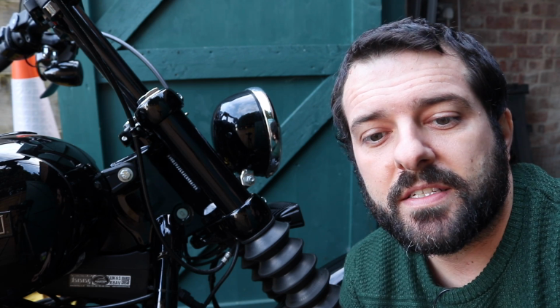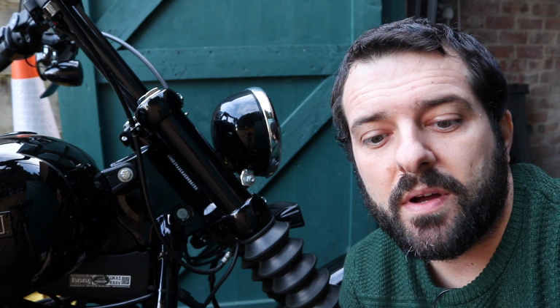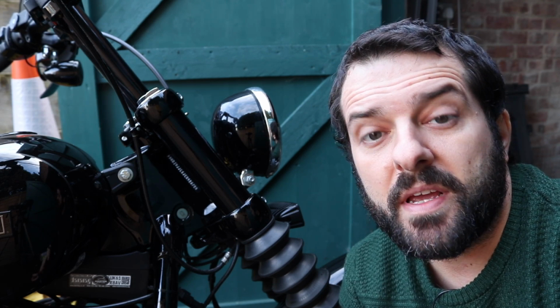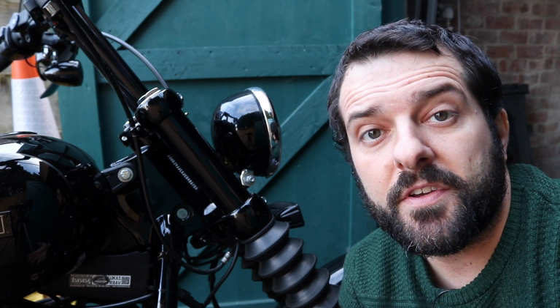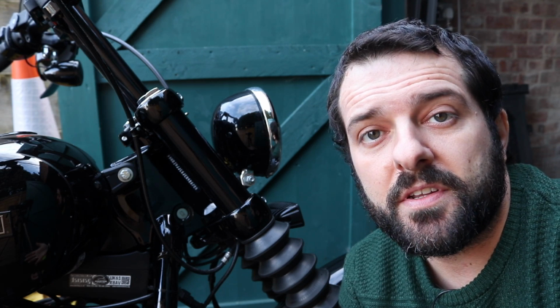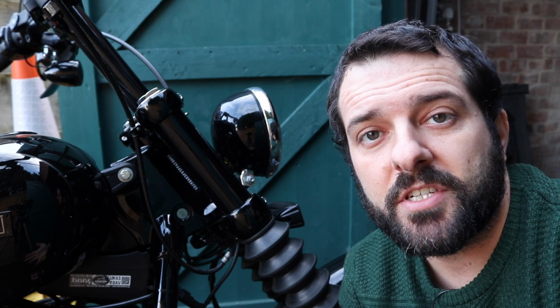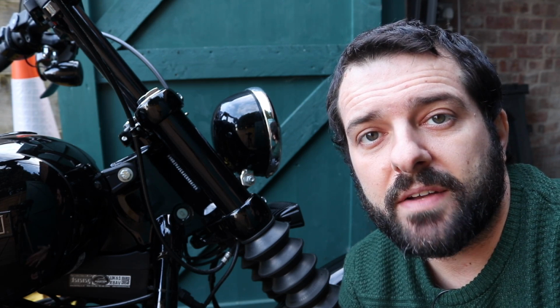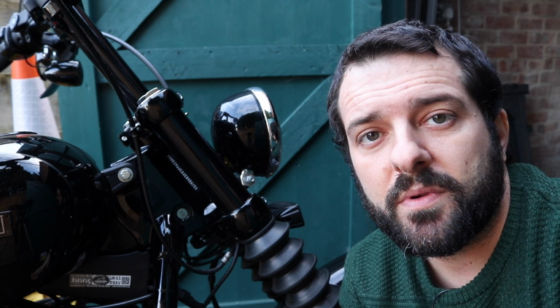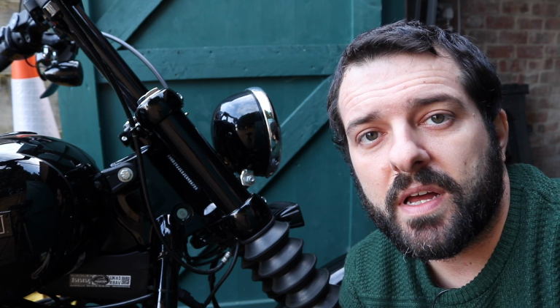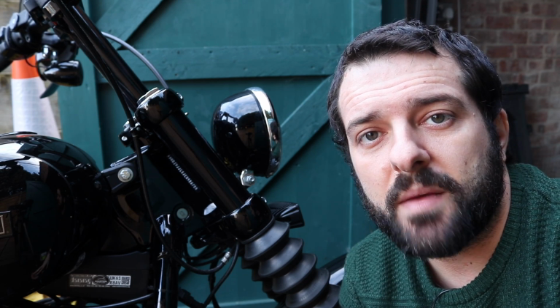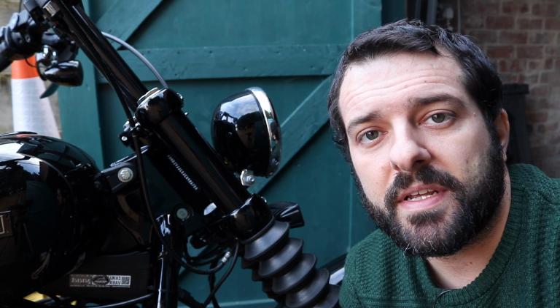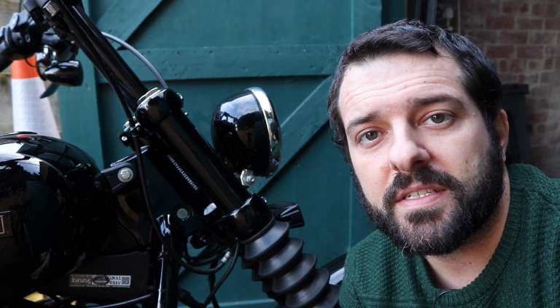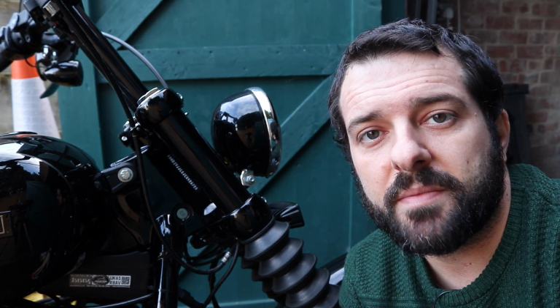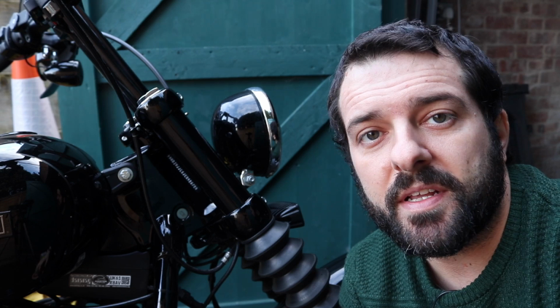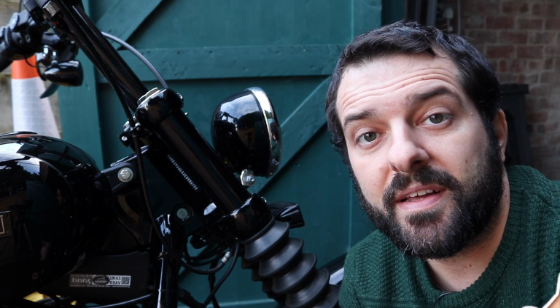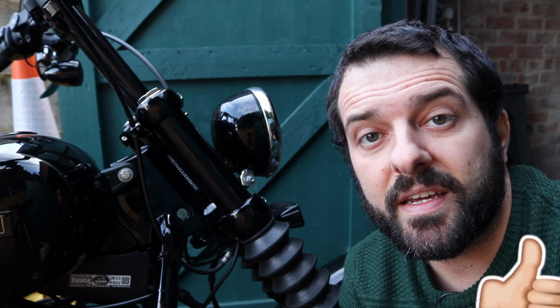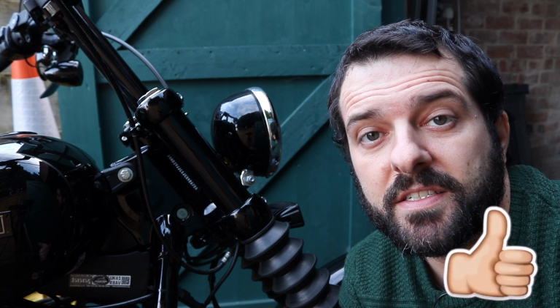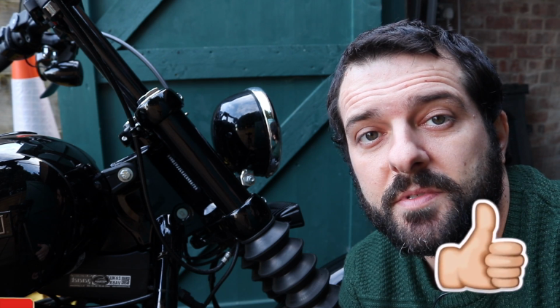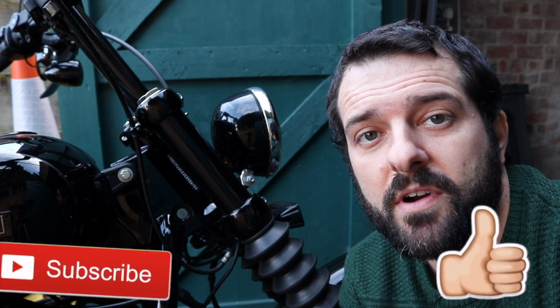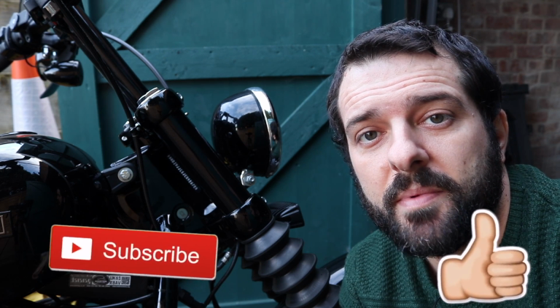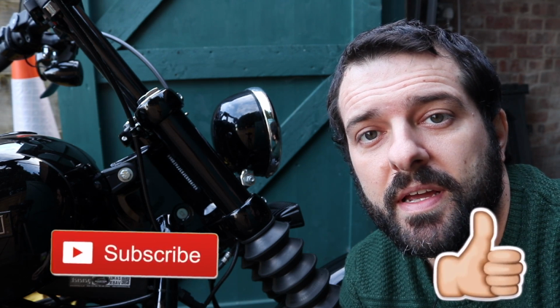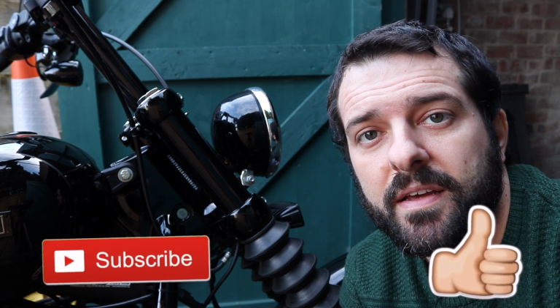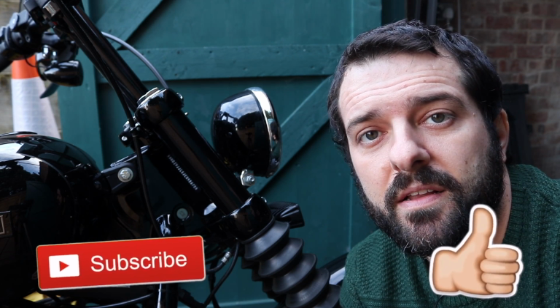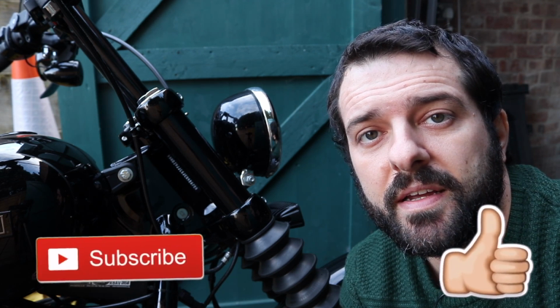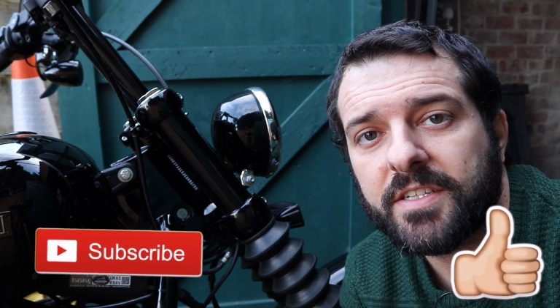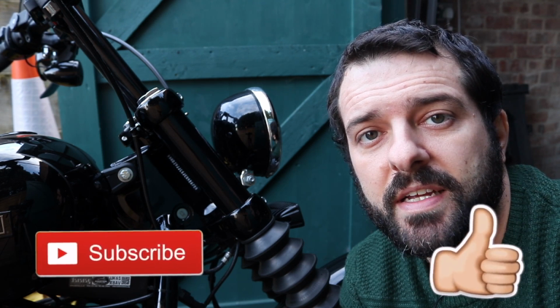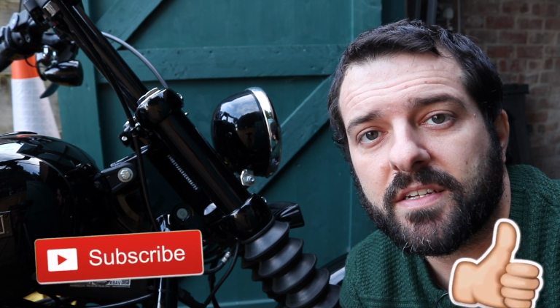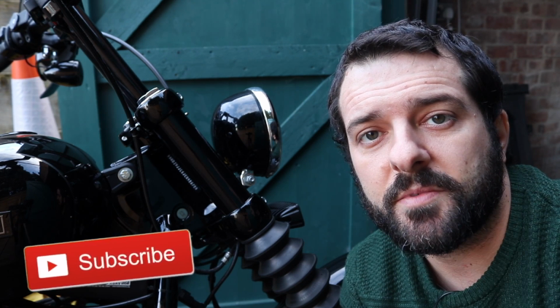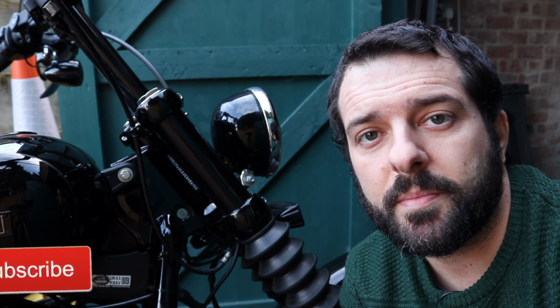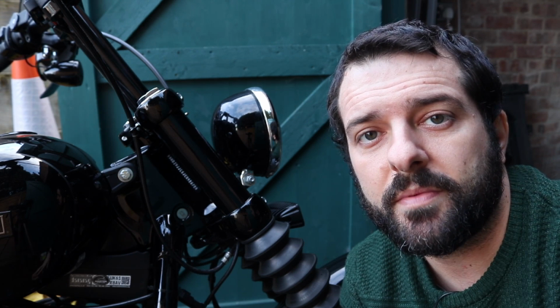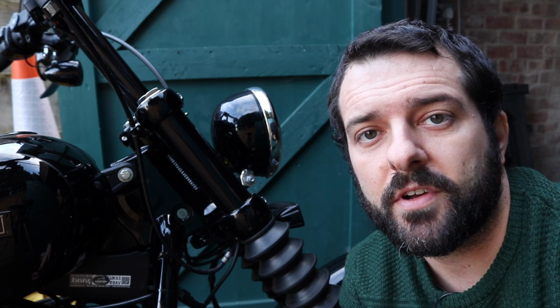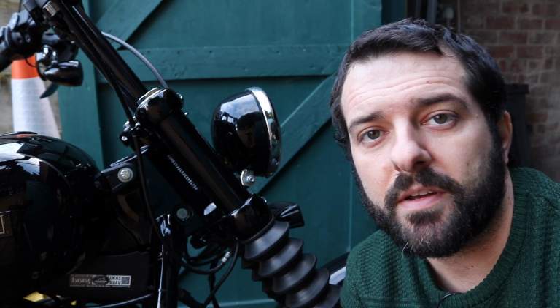So yeah, if you're new to the channel, please give me a like and a subscribe and I'll catch you next time.